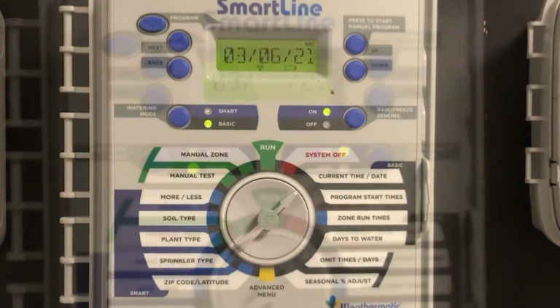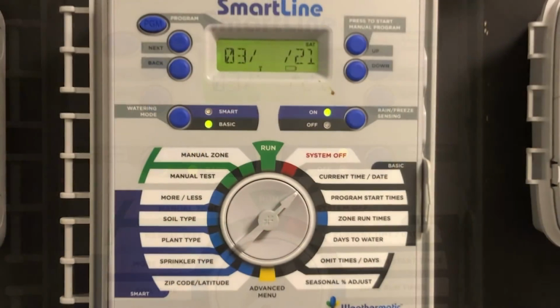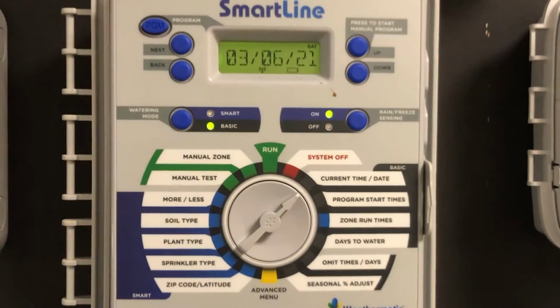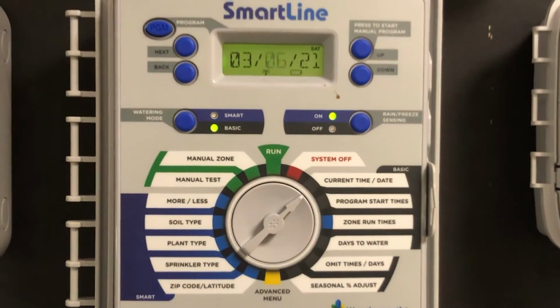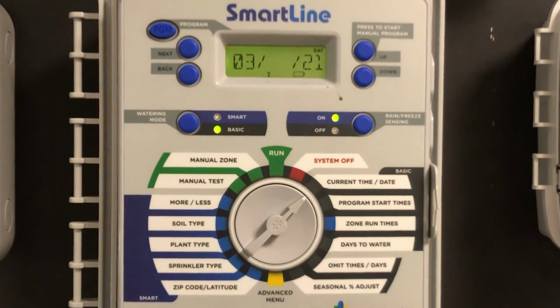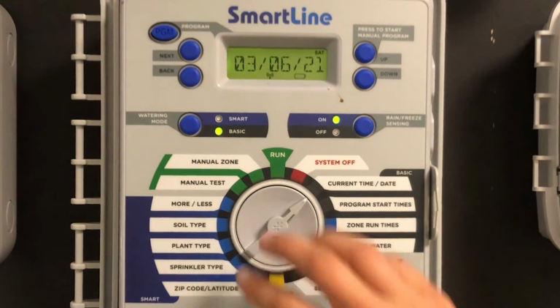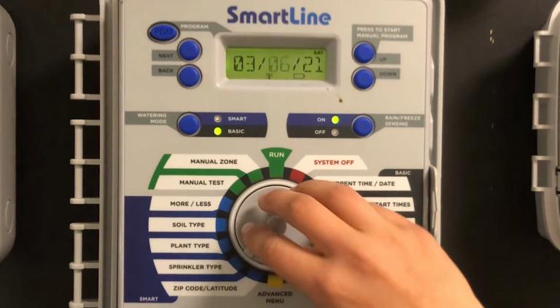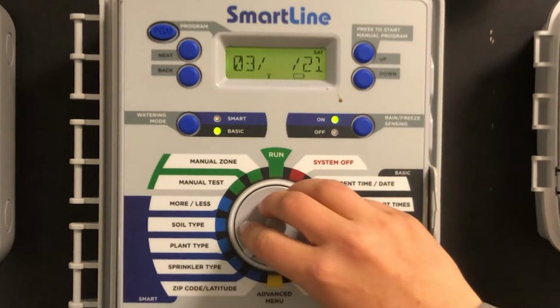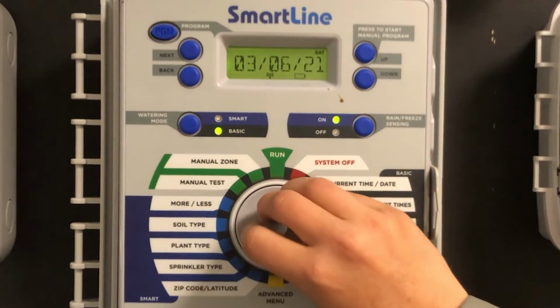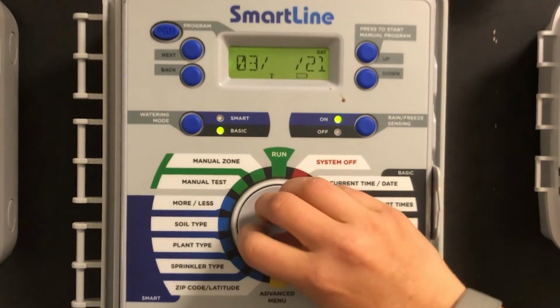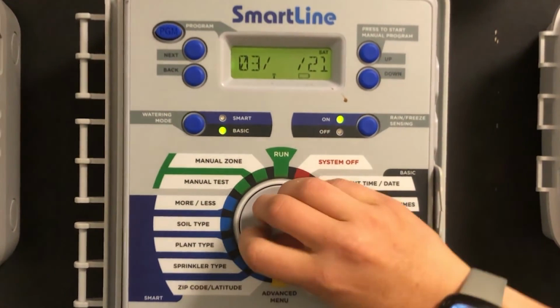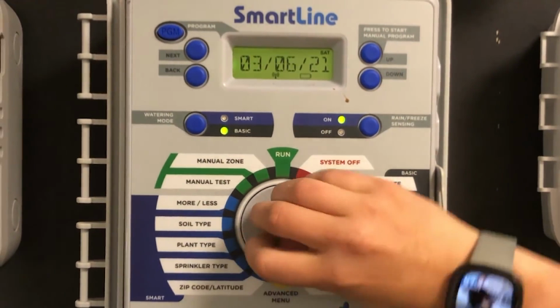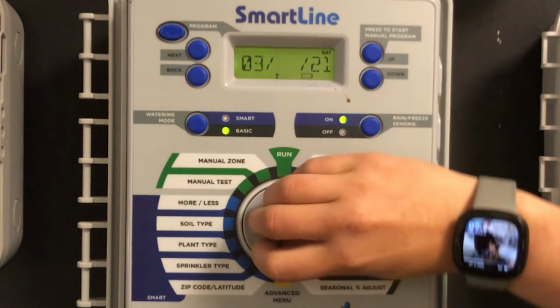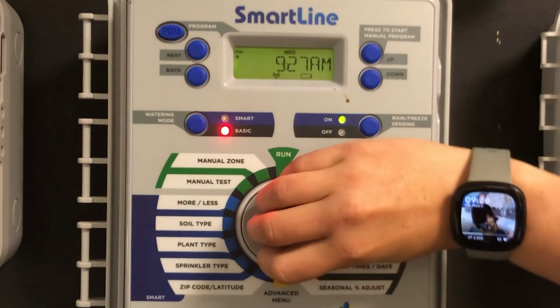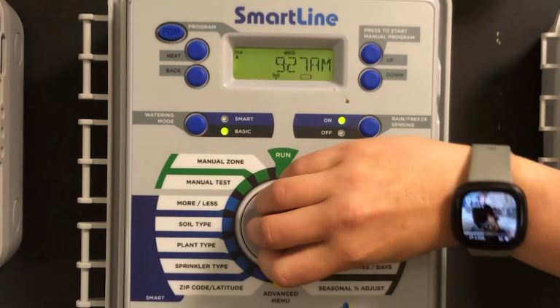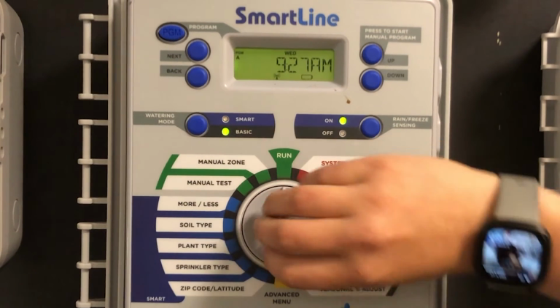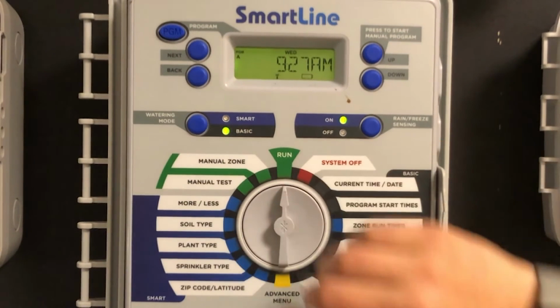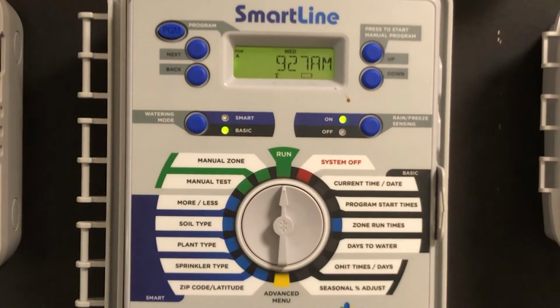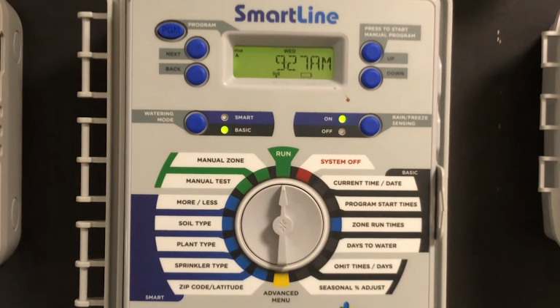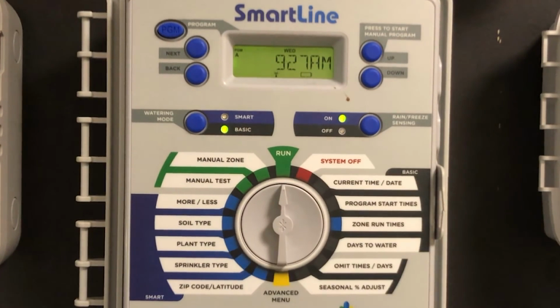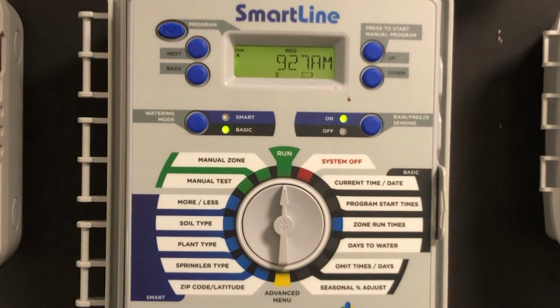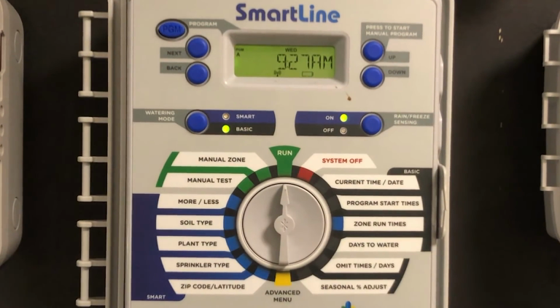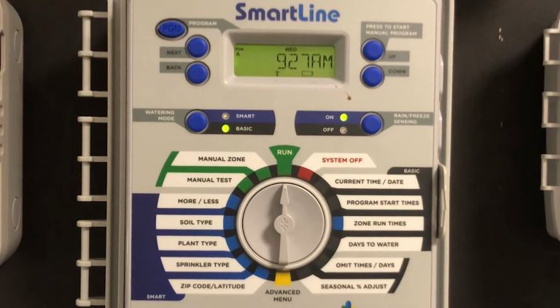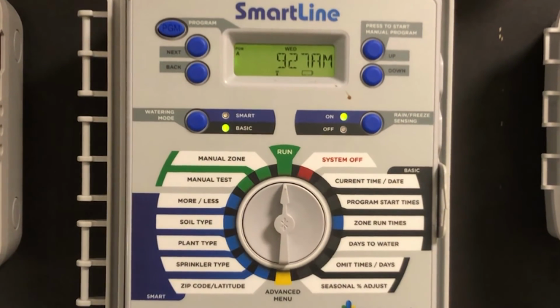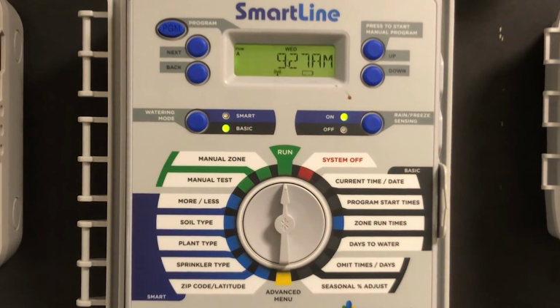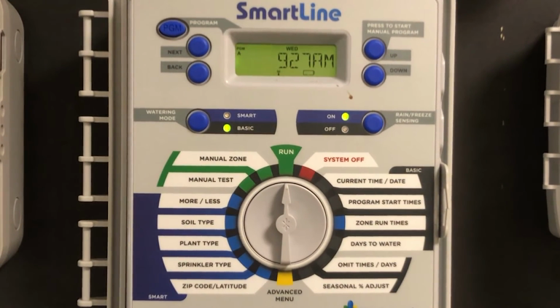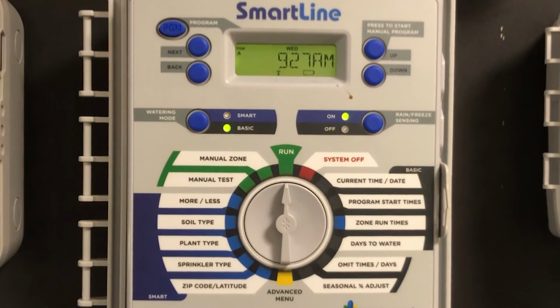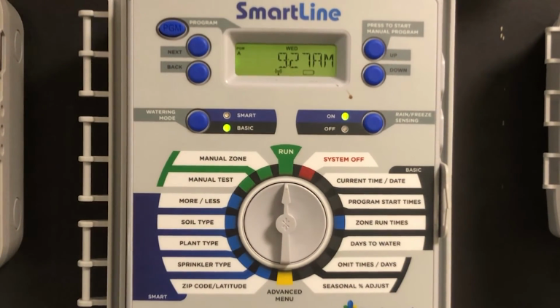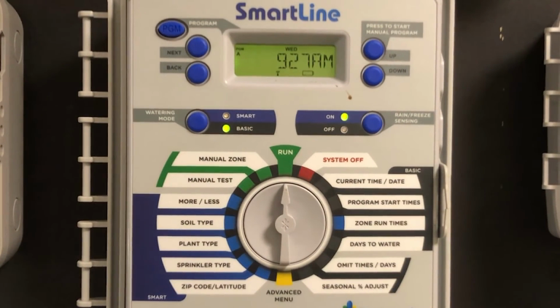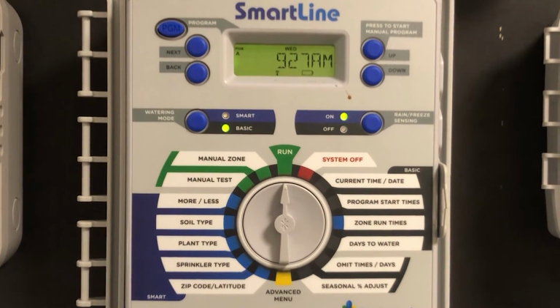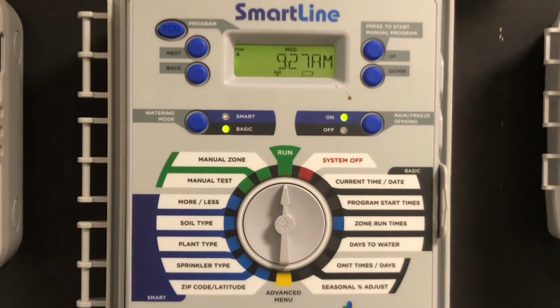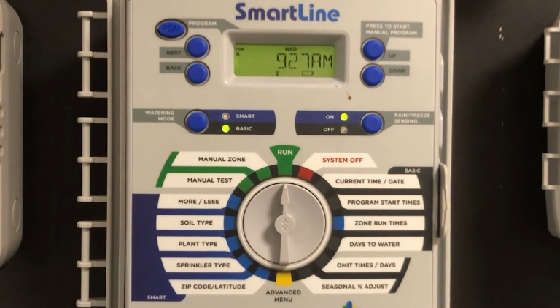Turn the dial back to run and verify that the date and time have been set correctly.